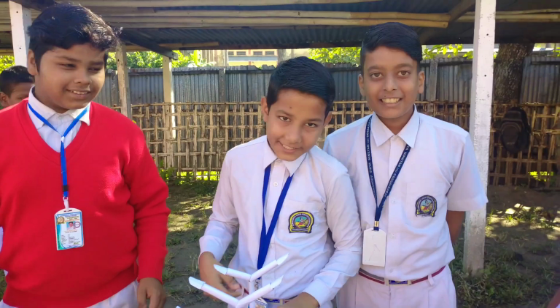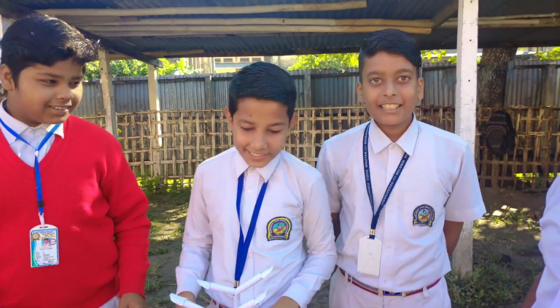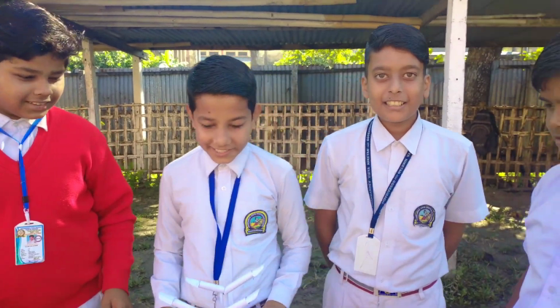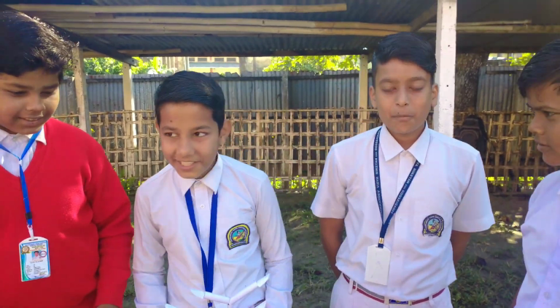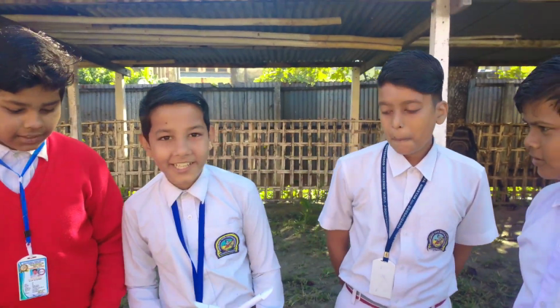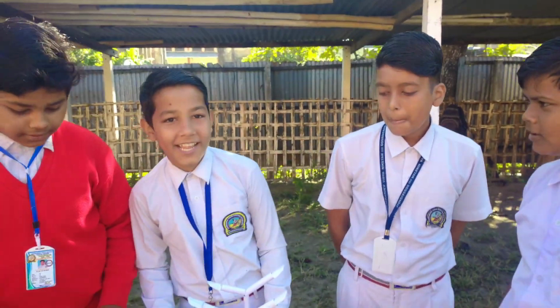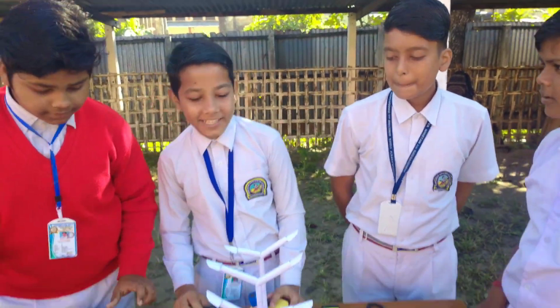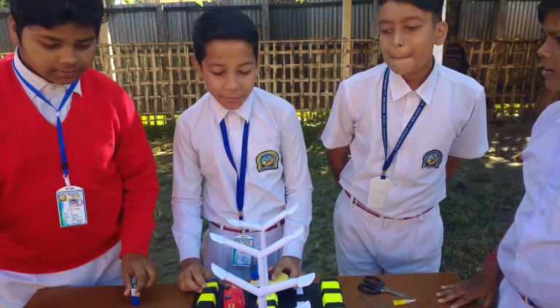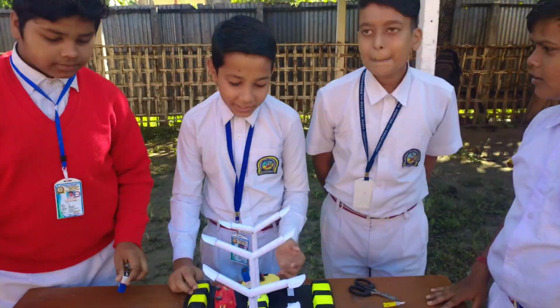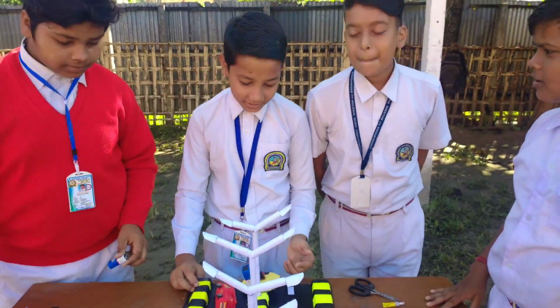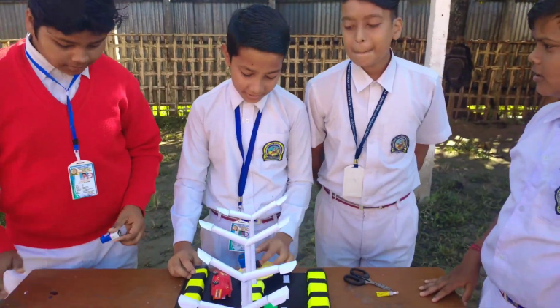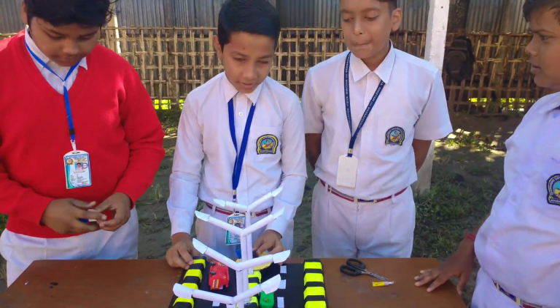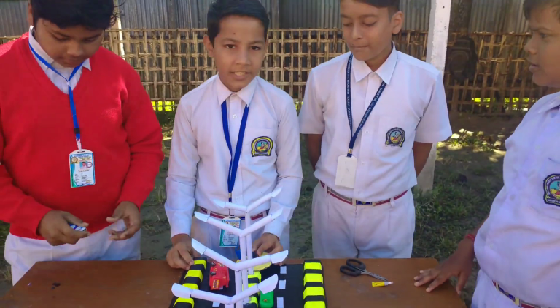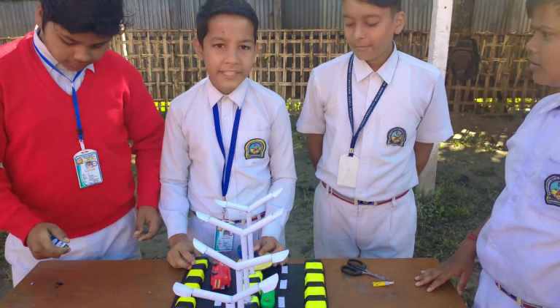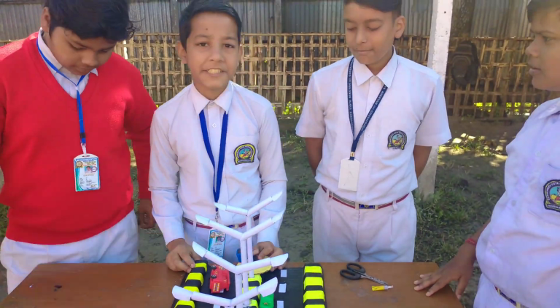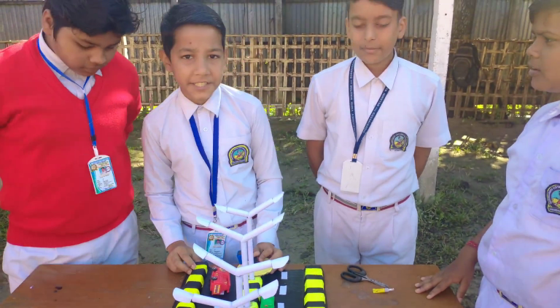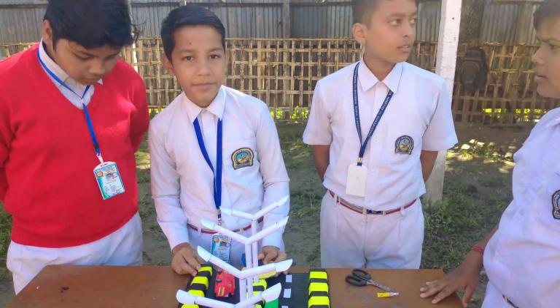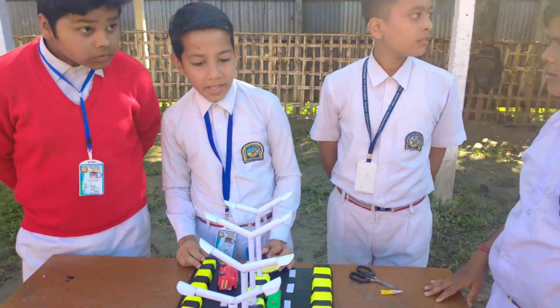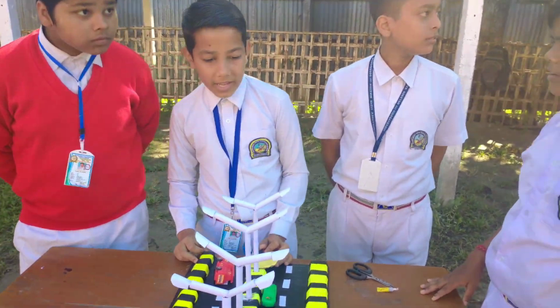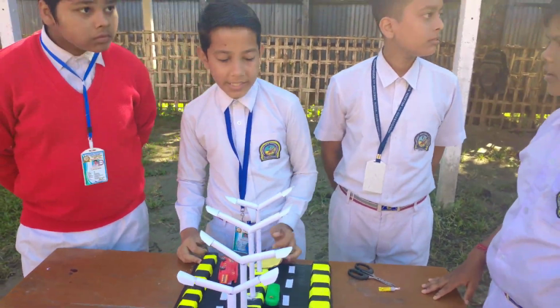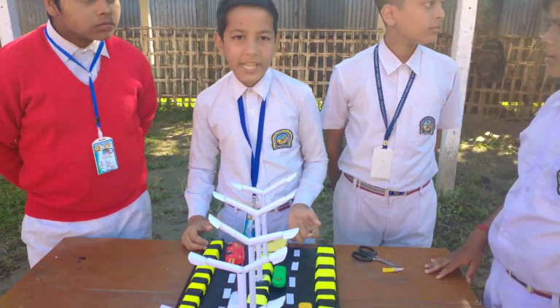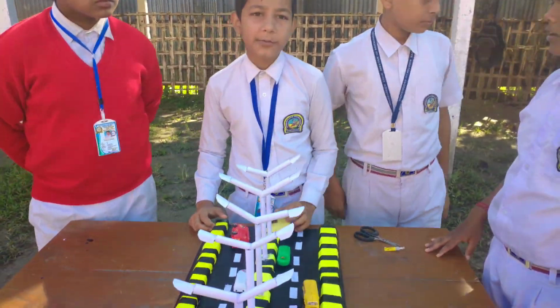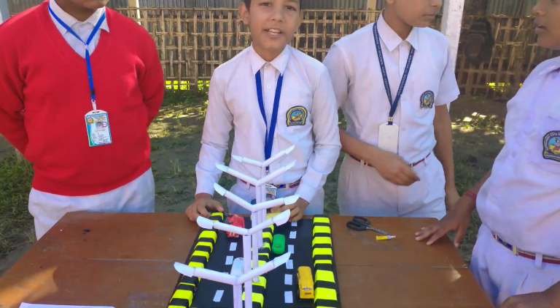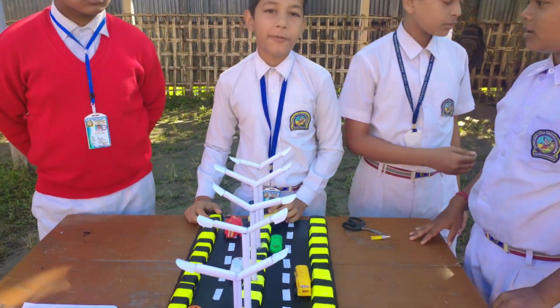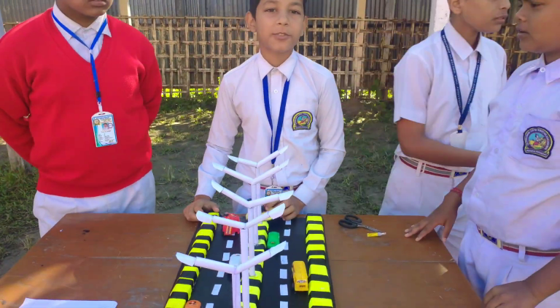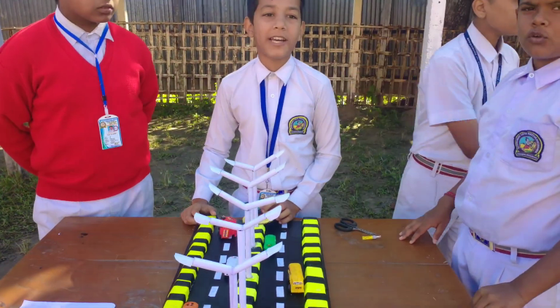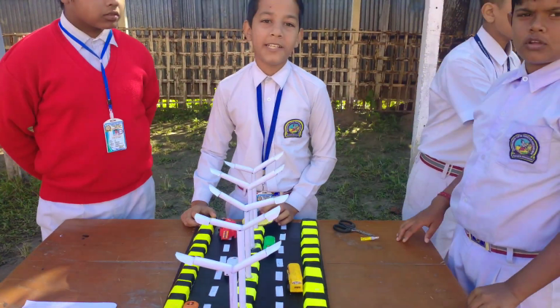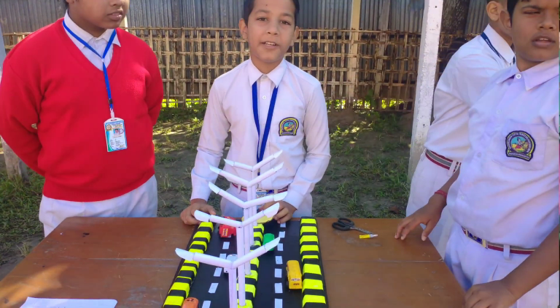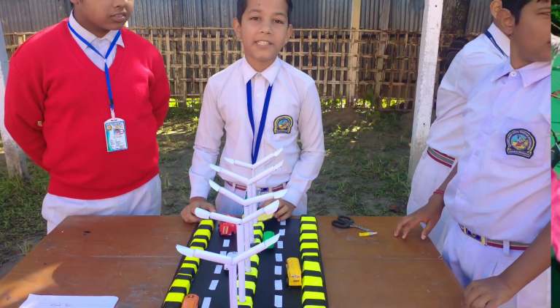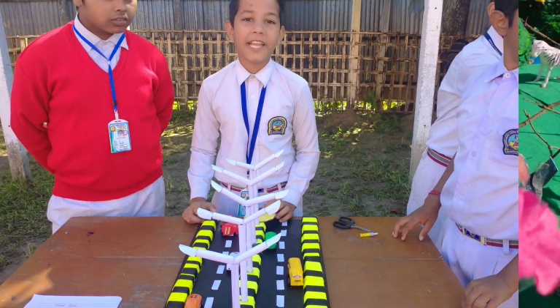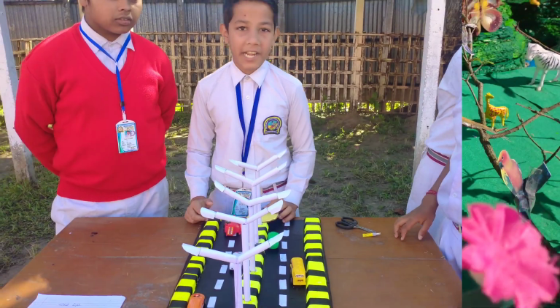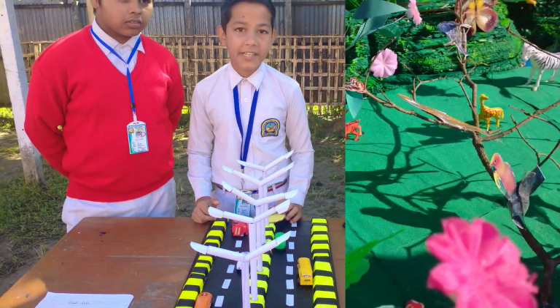It is a street light and it works on electricity and it helps the drivers who are in emergency at night.